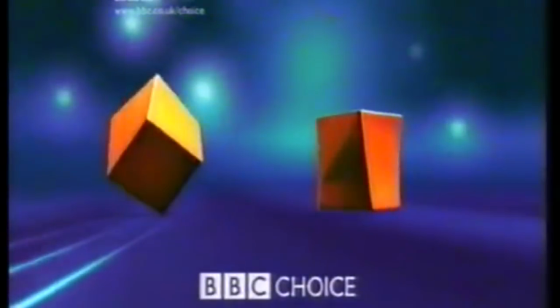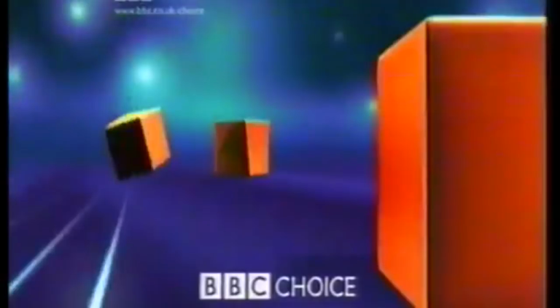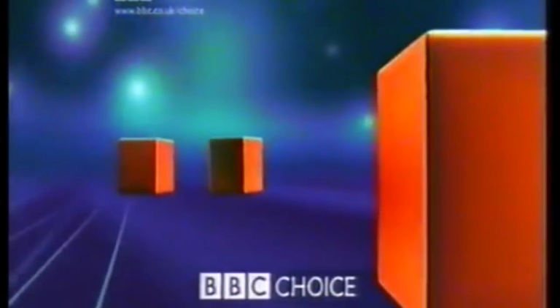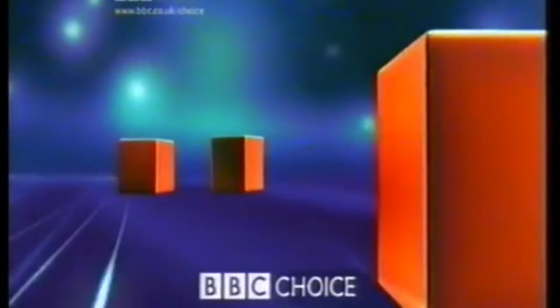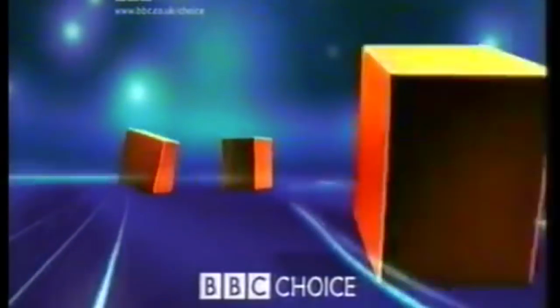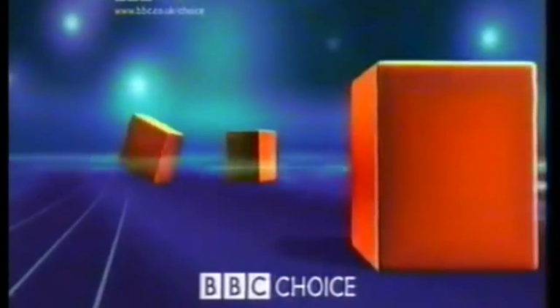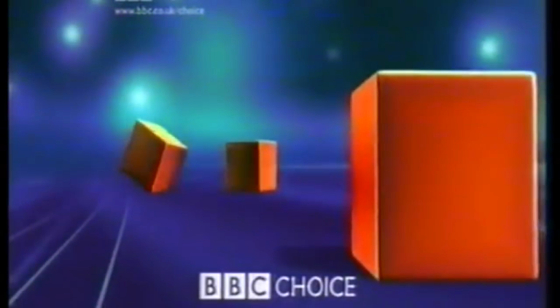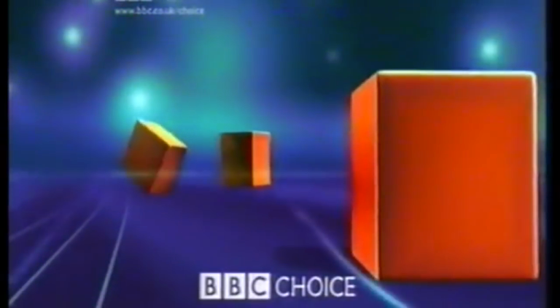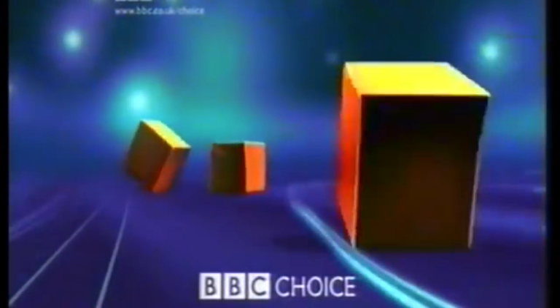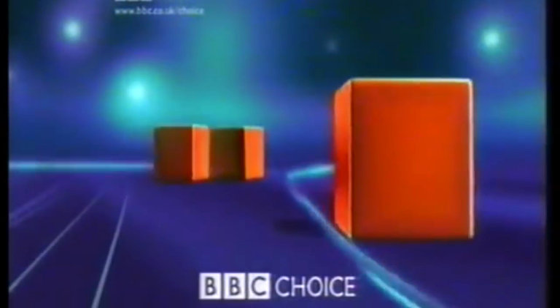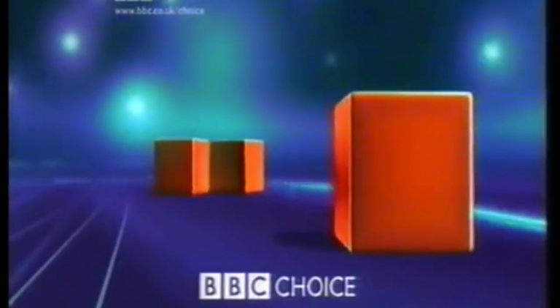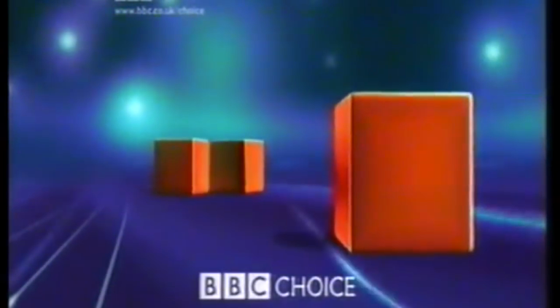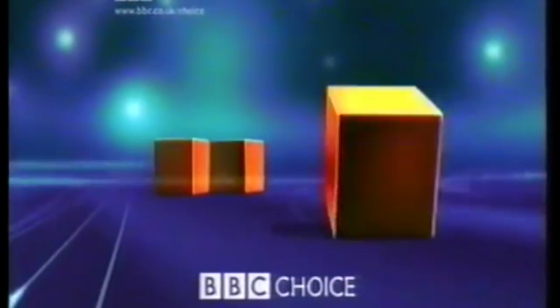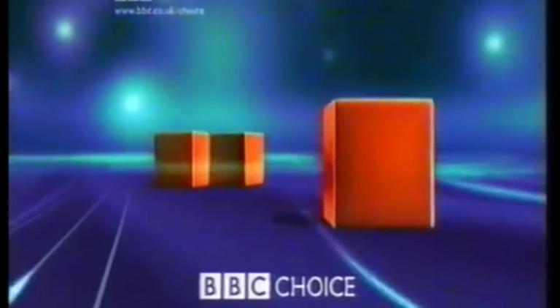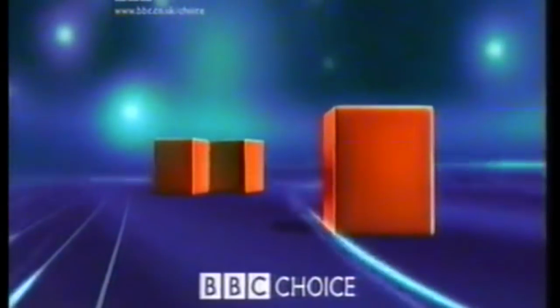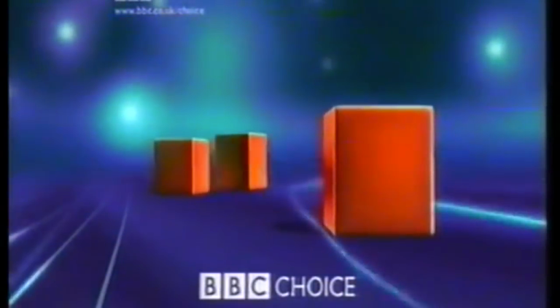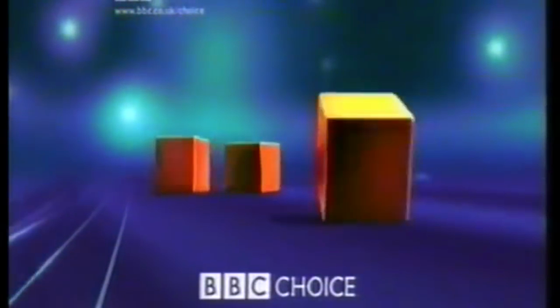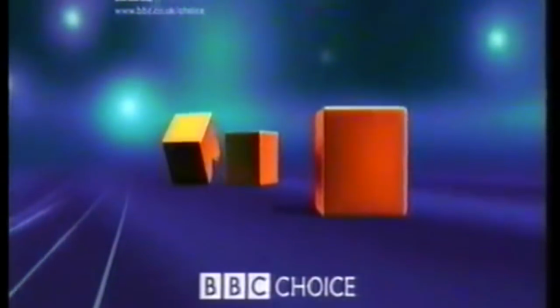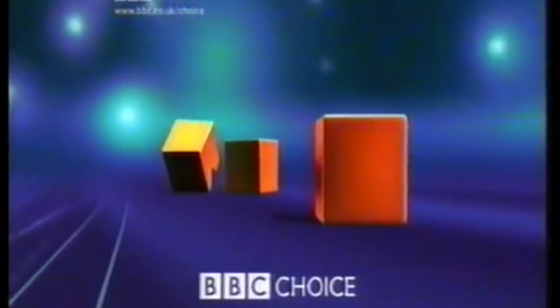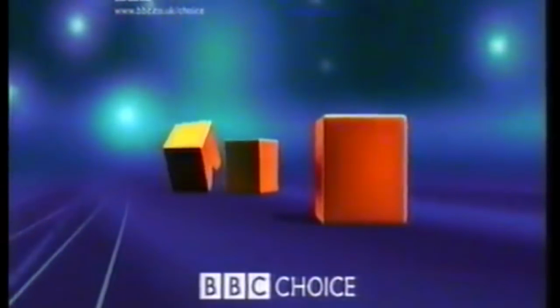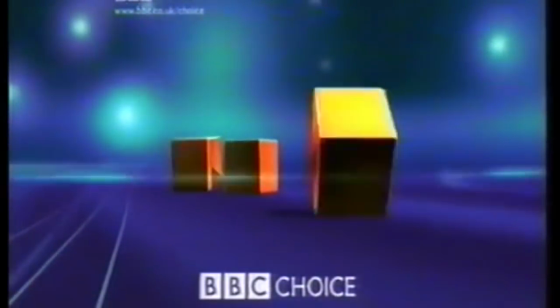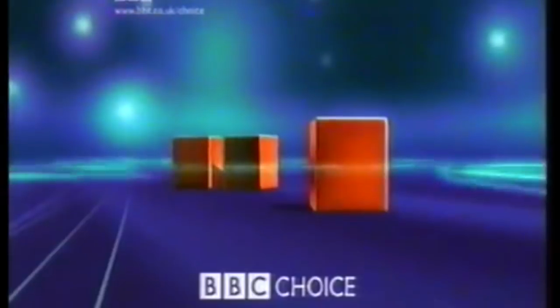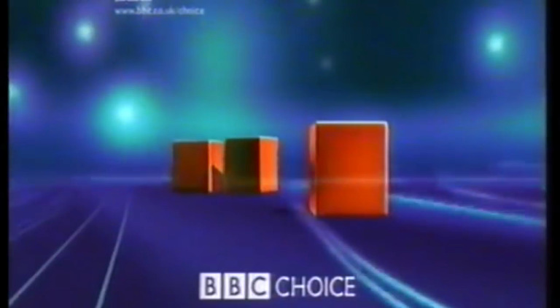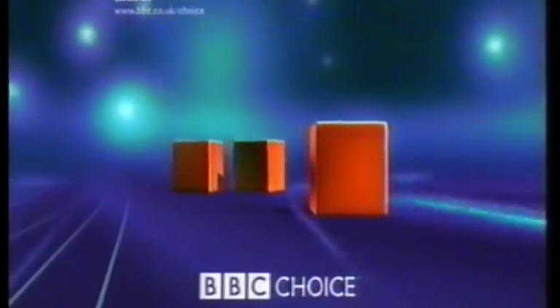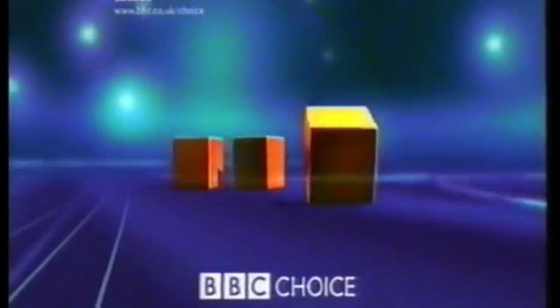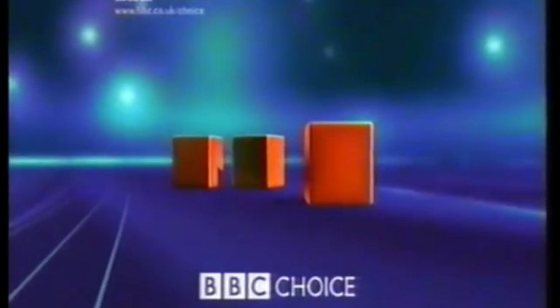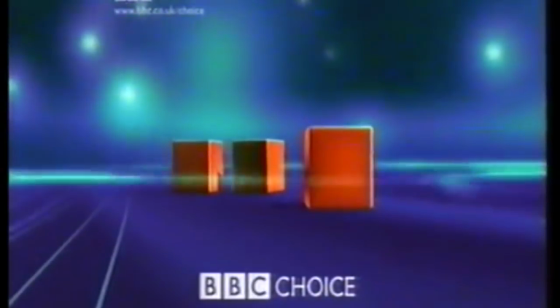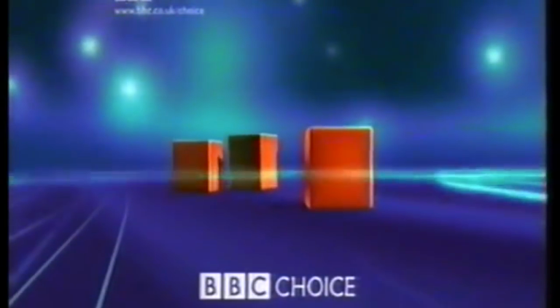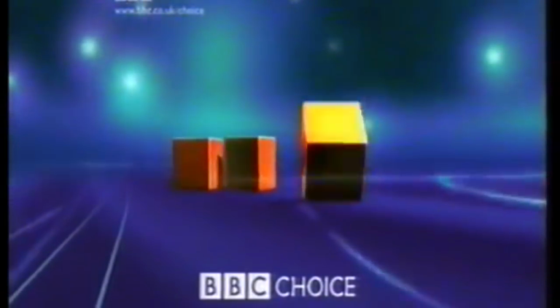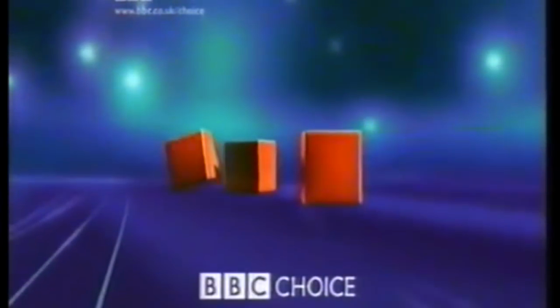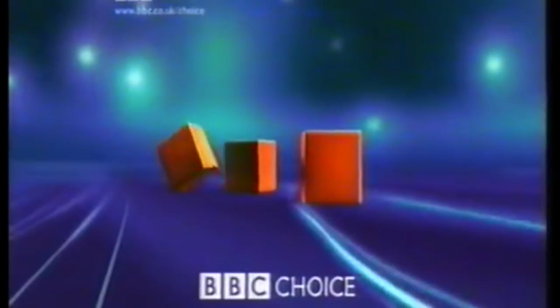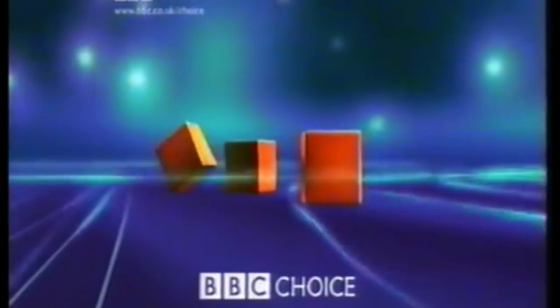You're watching BBC Choice, and if you stick around, as if by magic, you'll be watching part two of the EastEnders Omnibus, coming up.